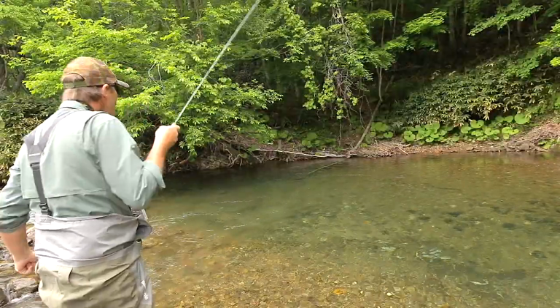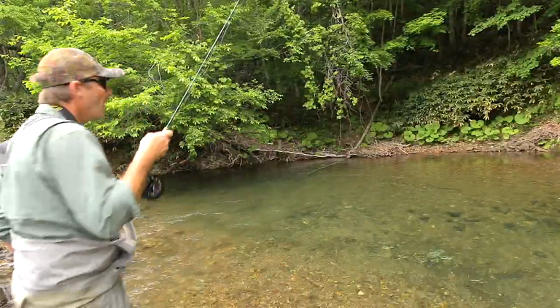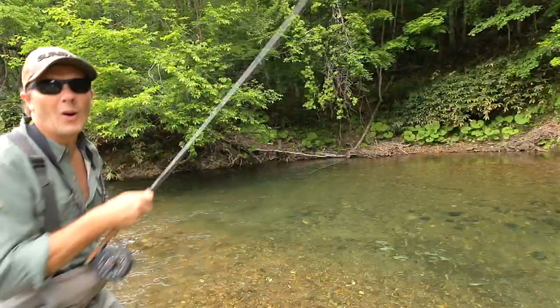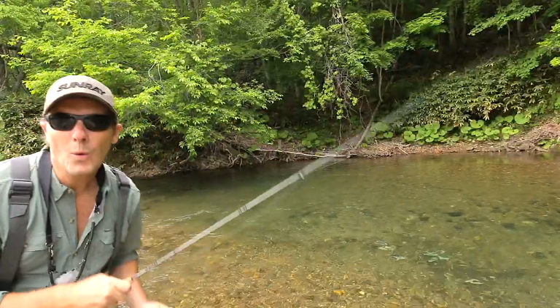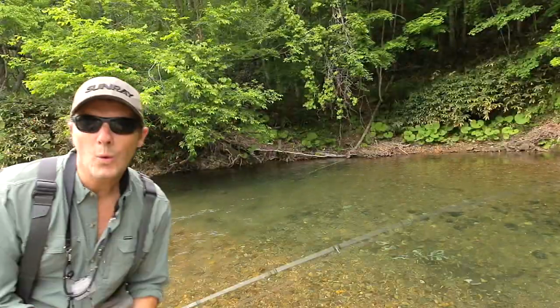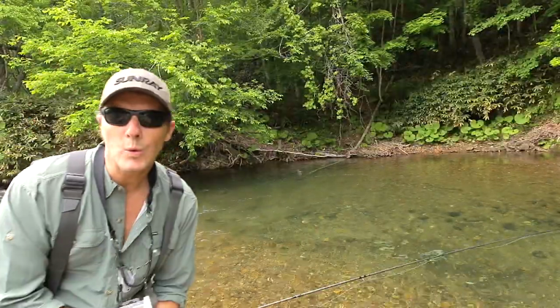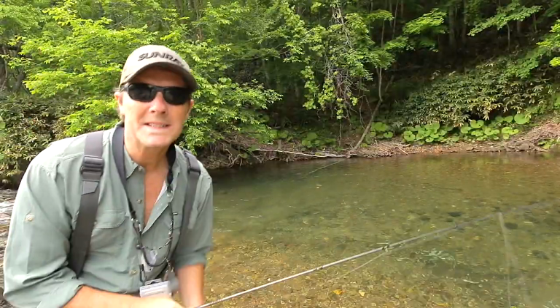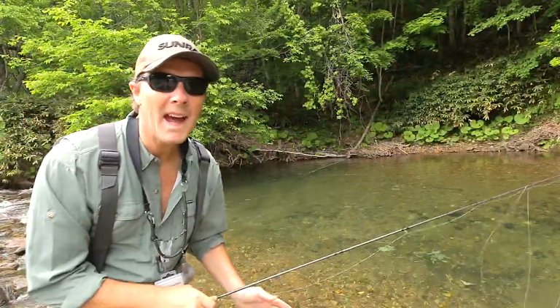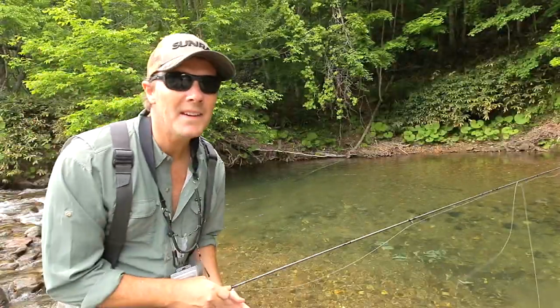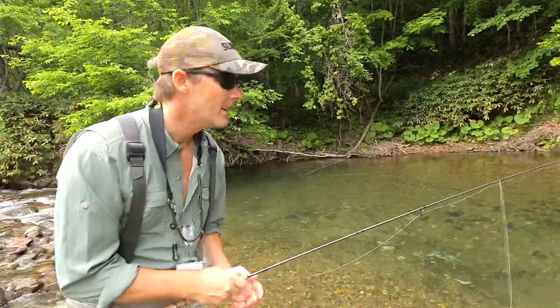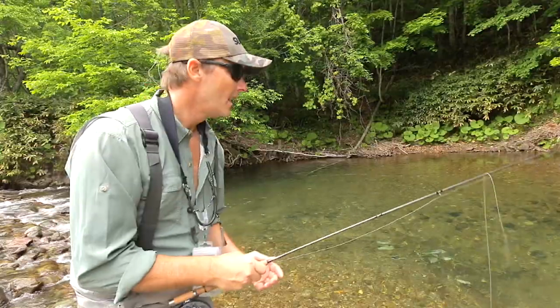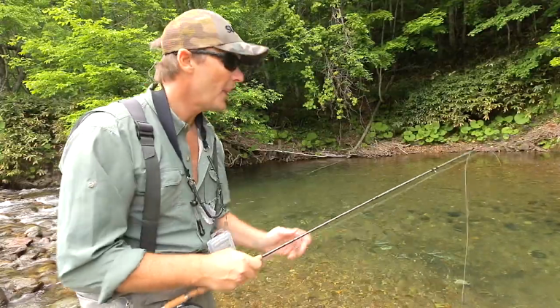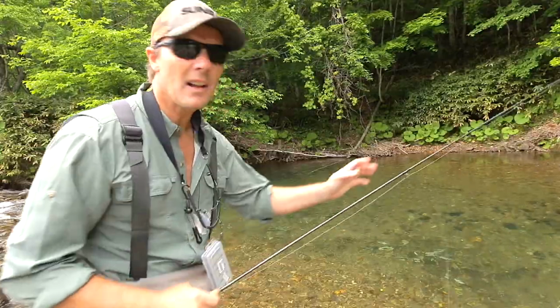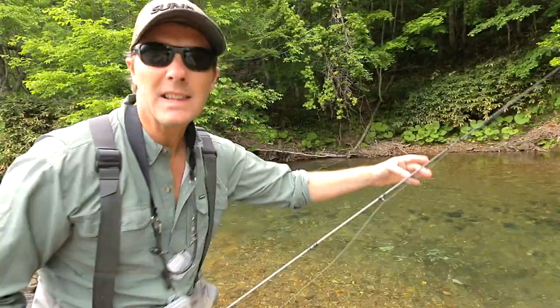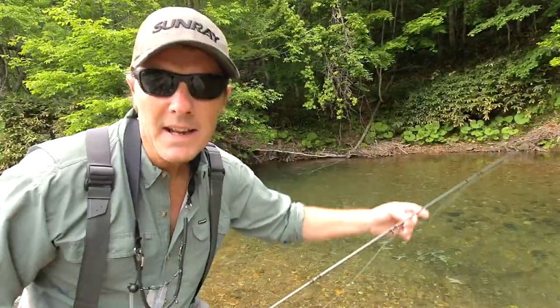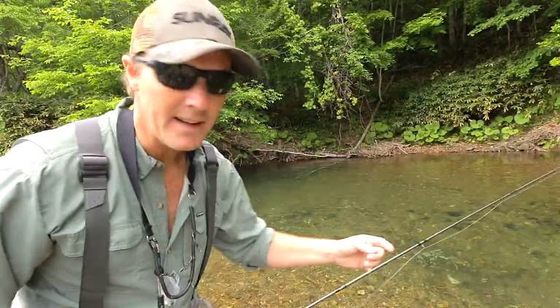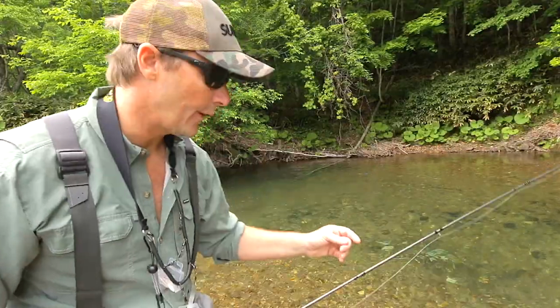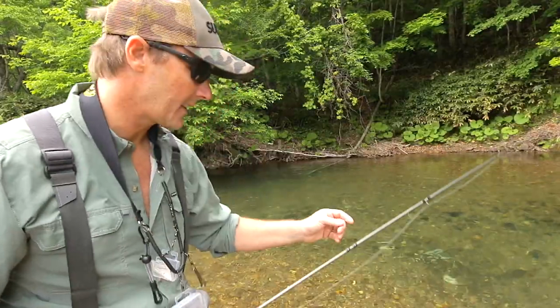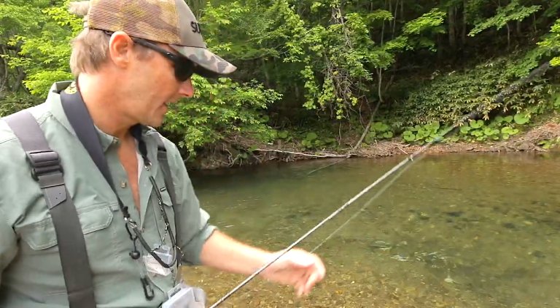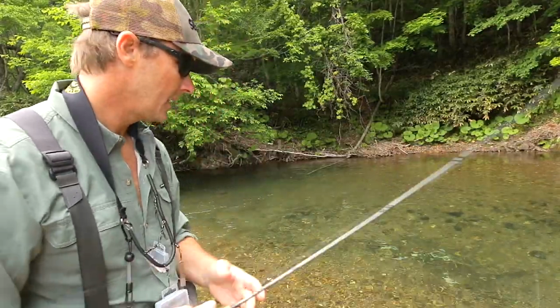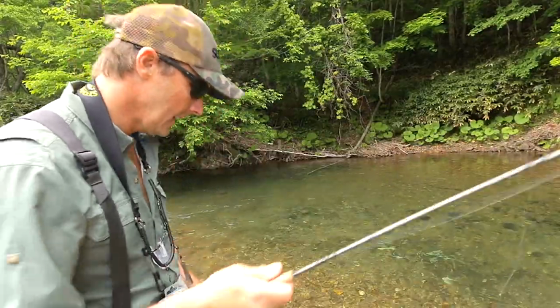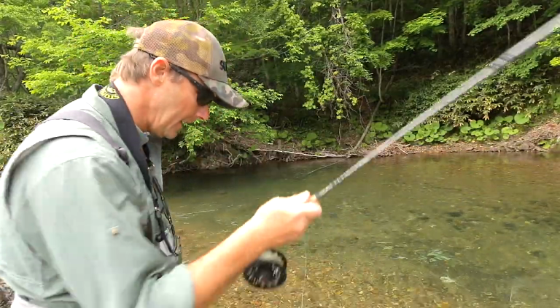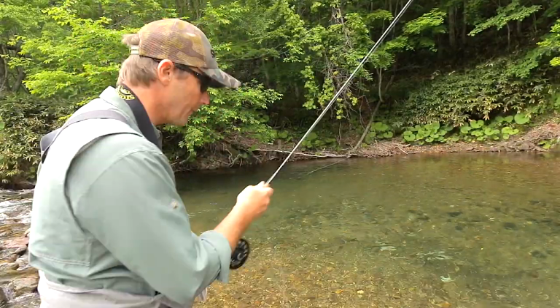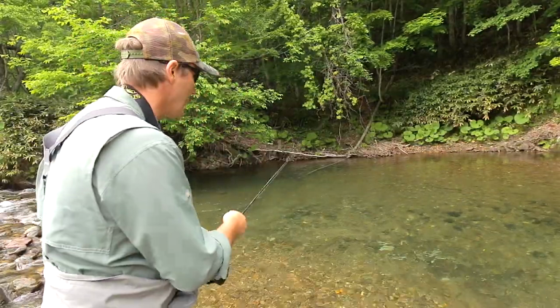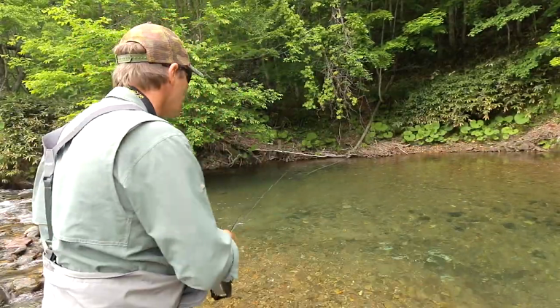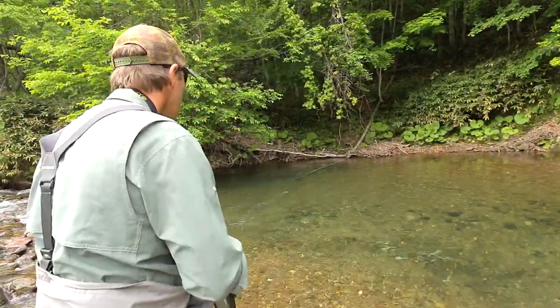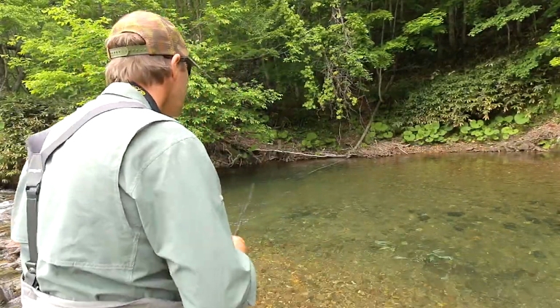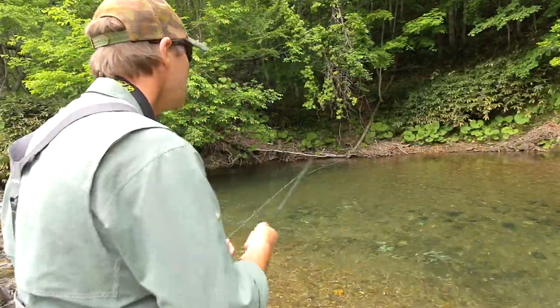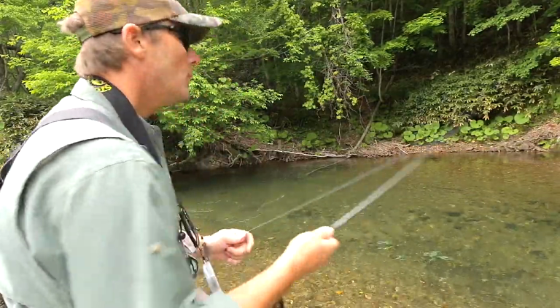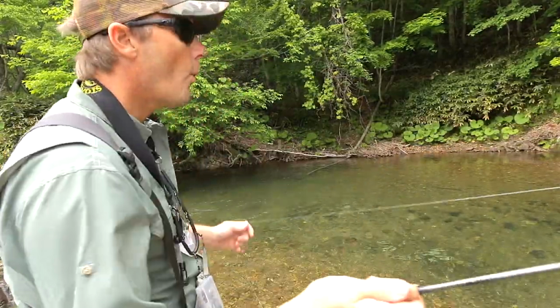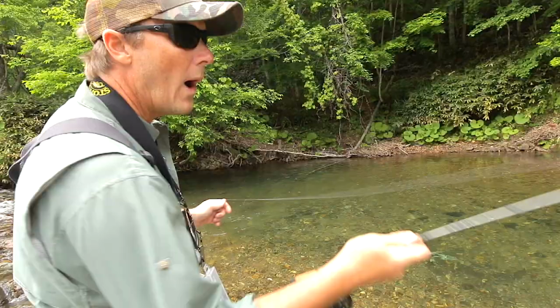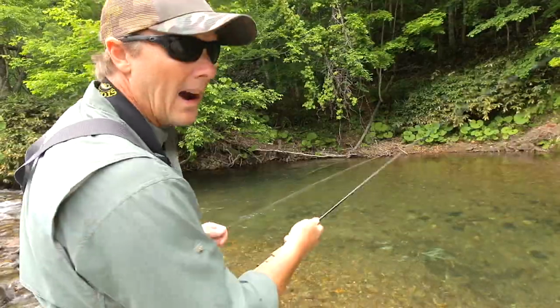Again! They are lightning fast! Lightning fast! Wow!